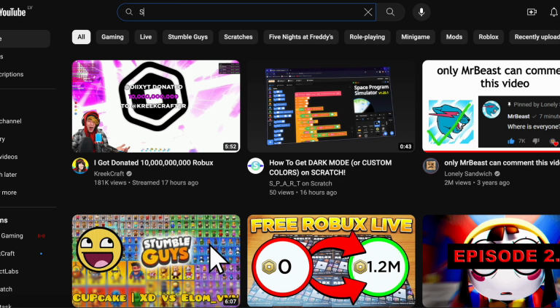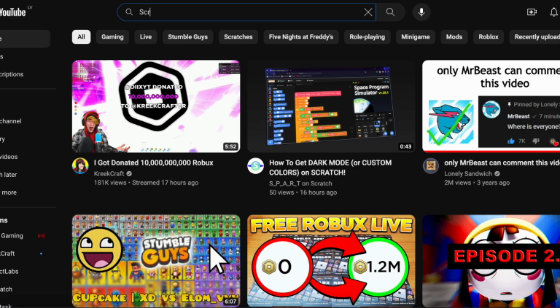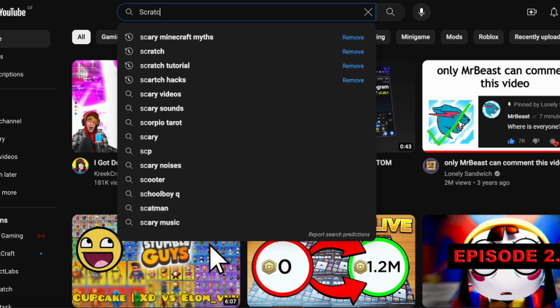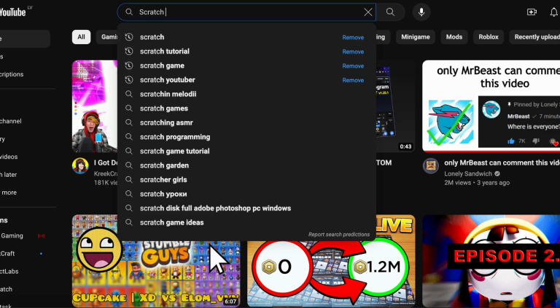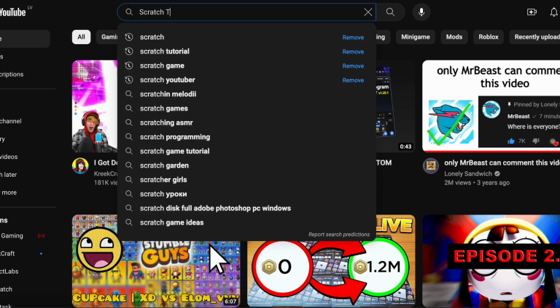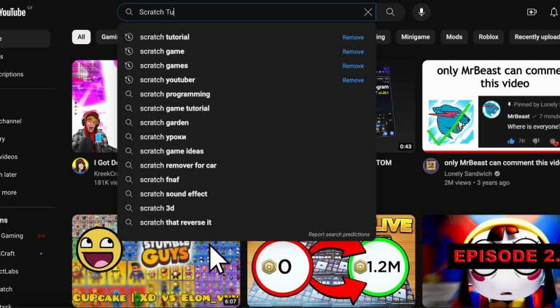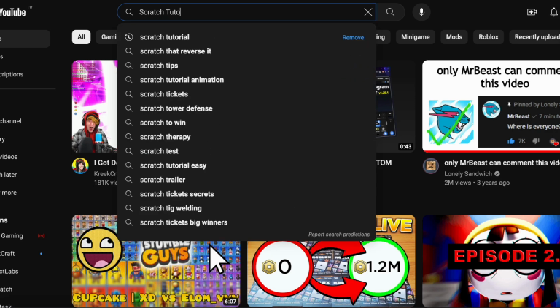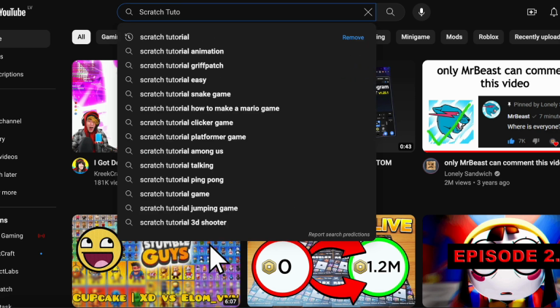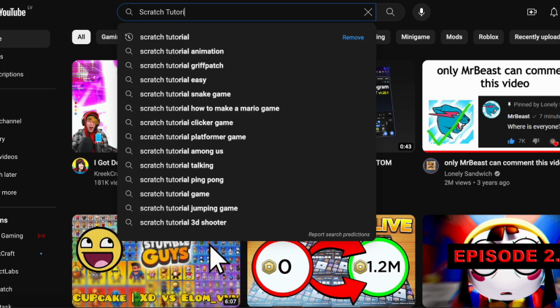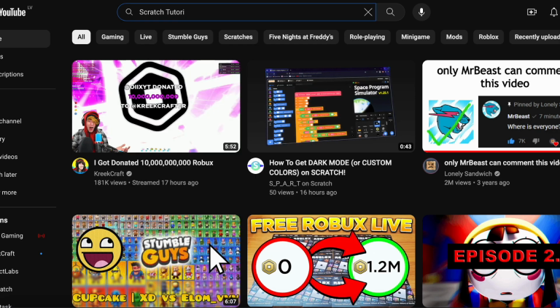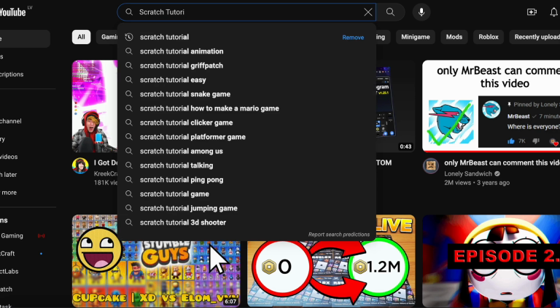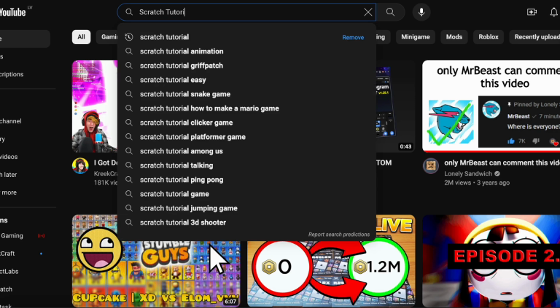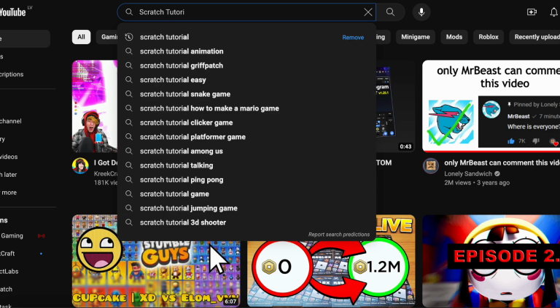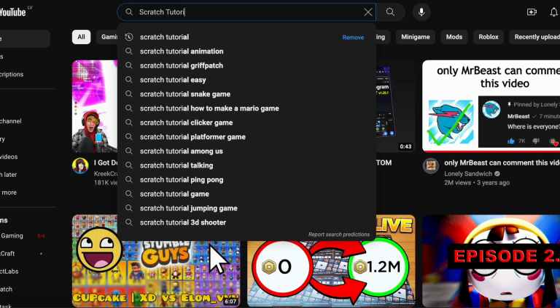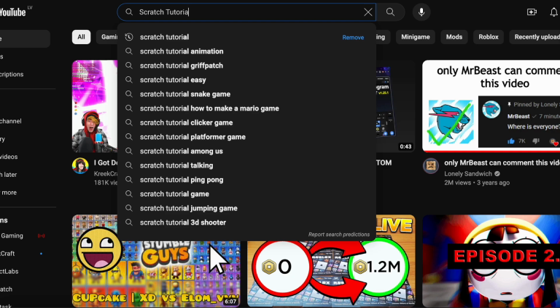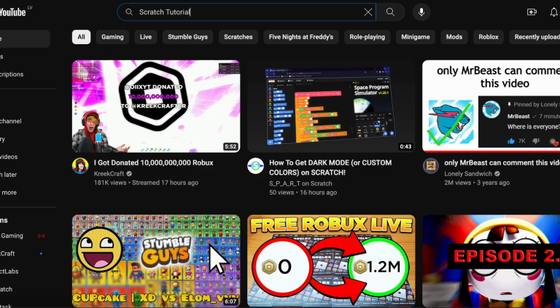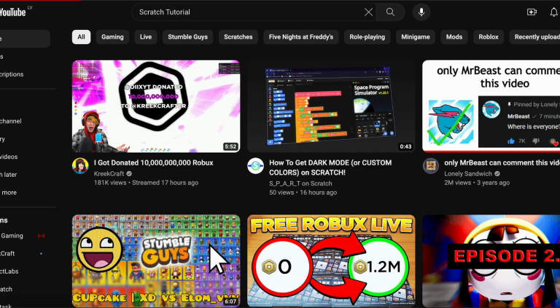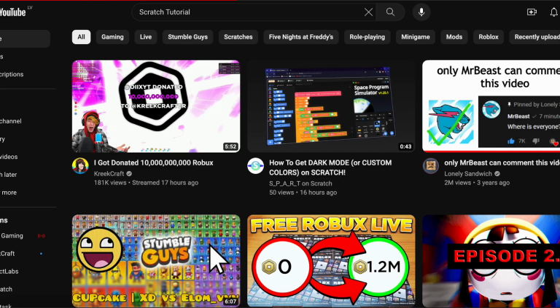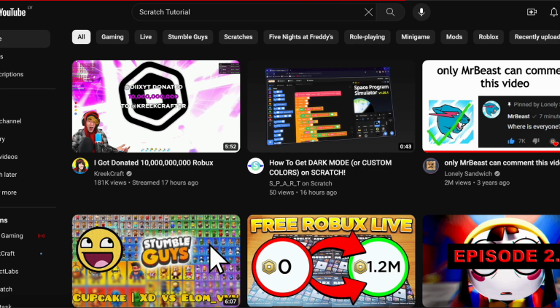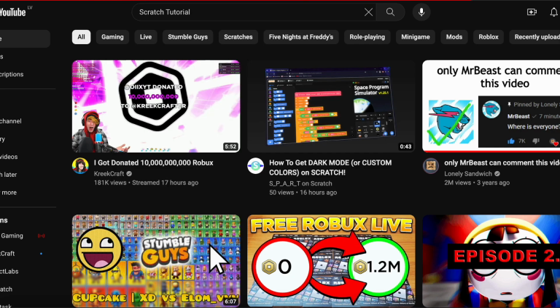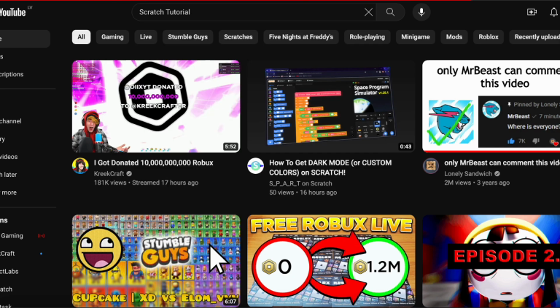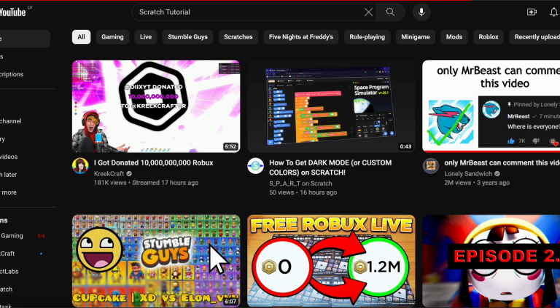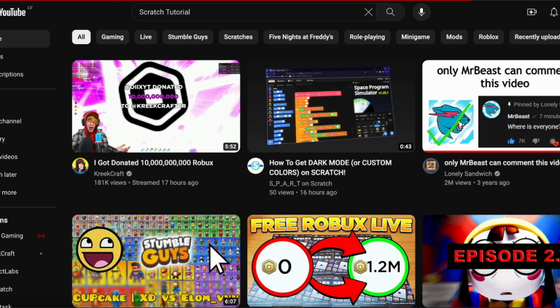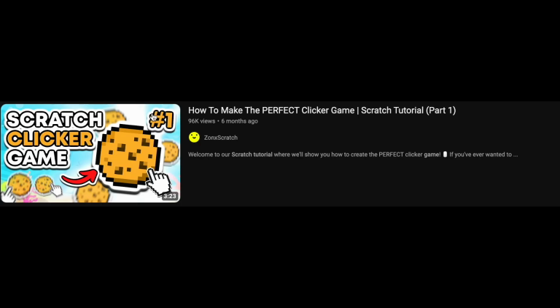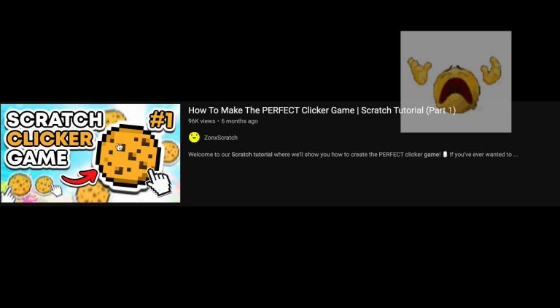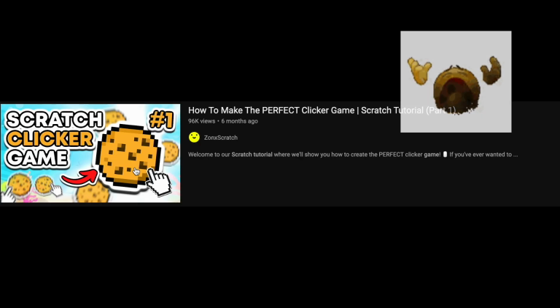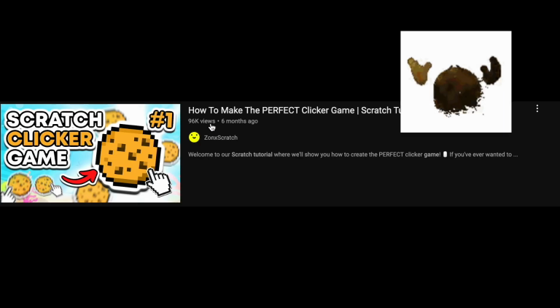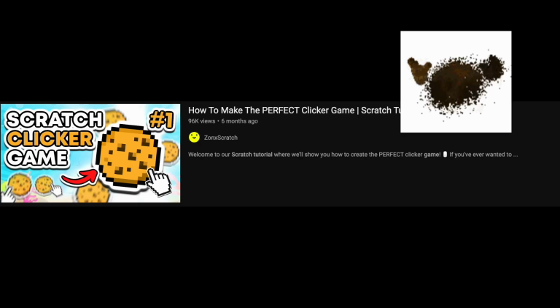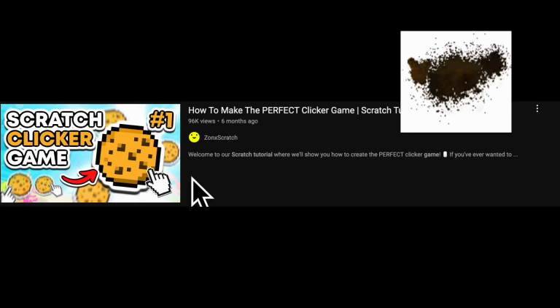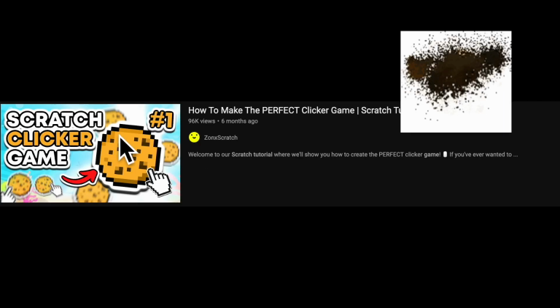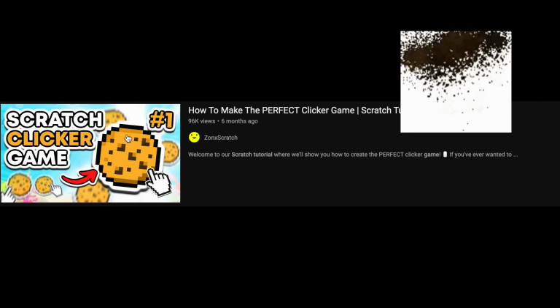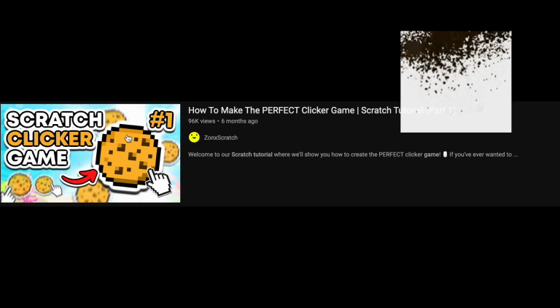So first, I had to find a cool tutorial. And then I found this one.